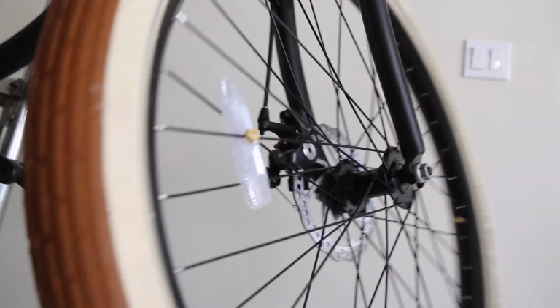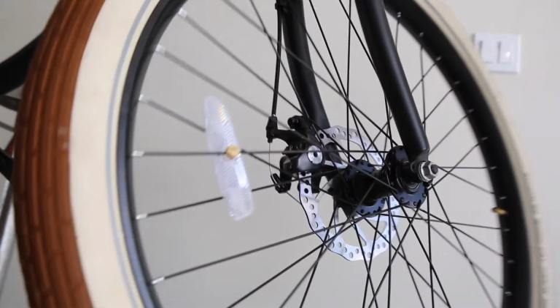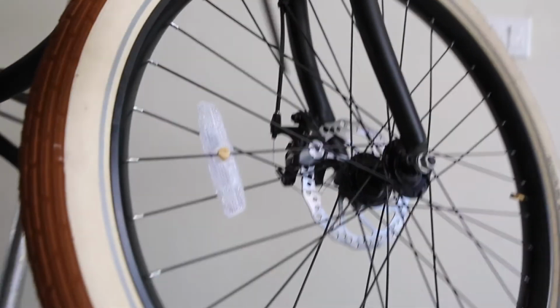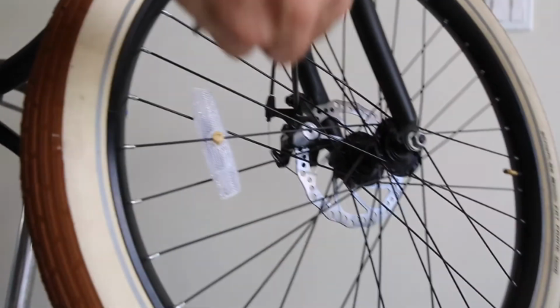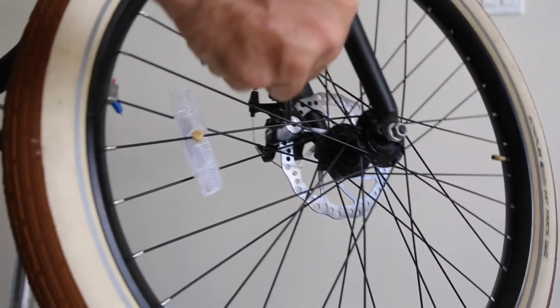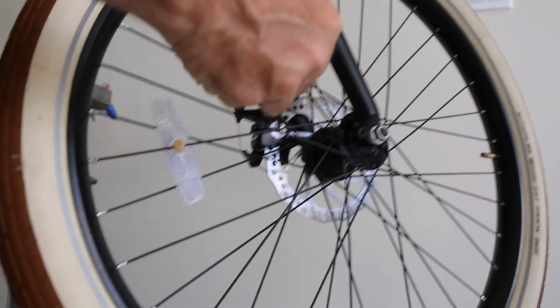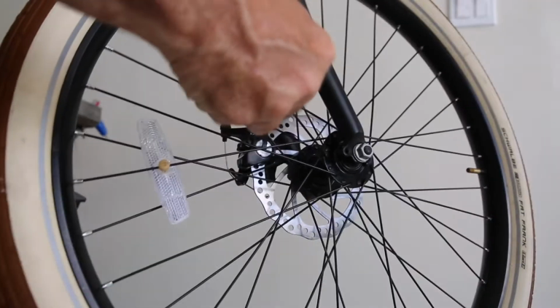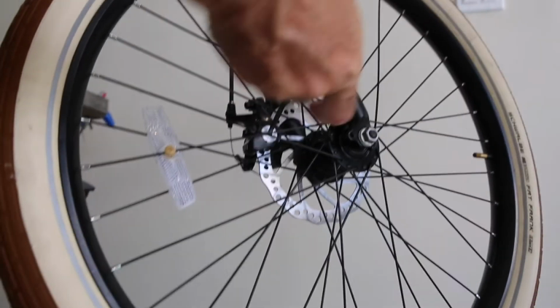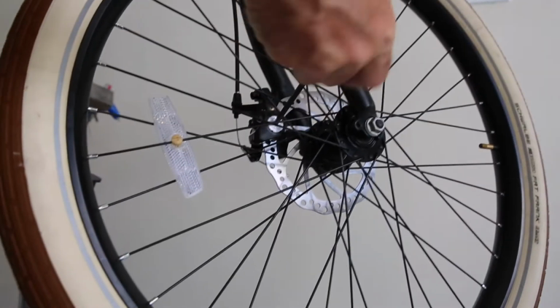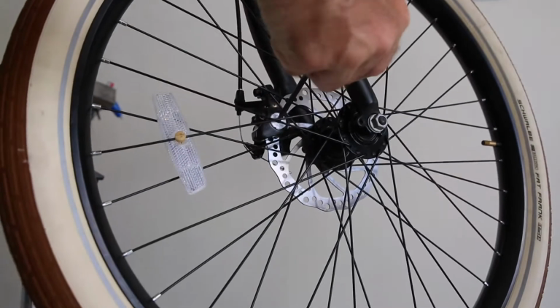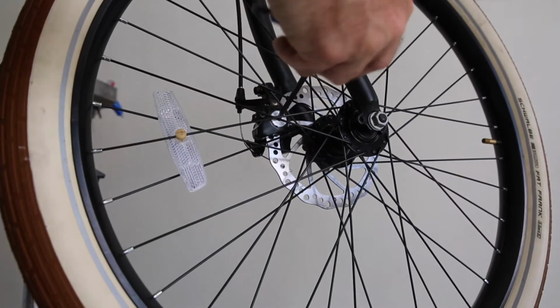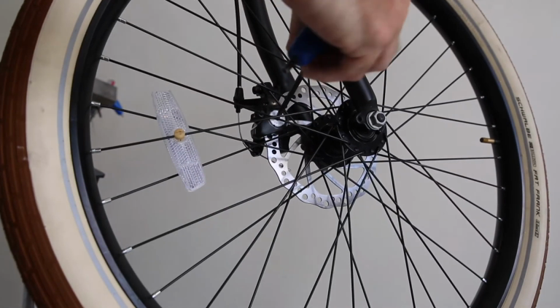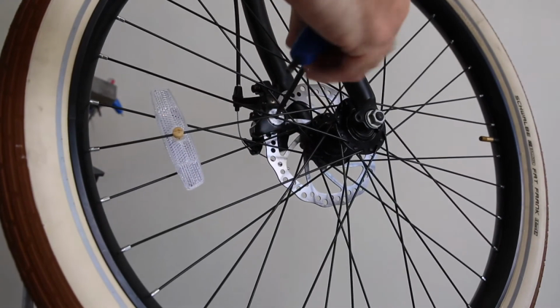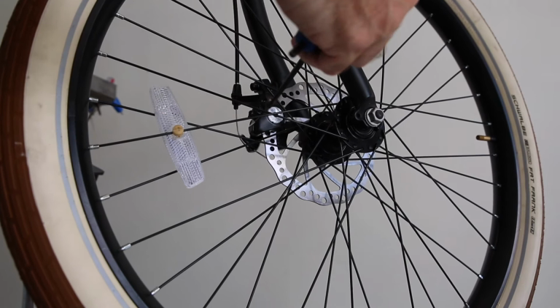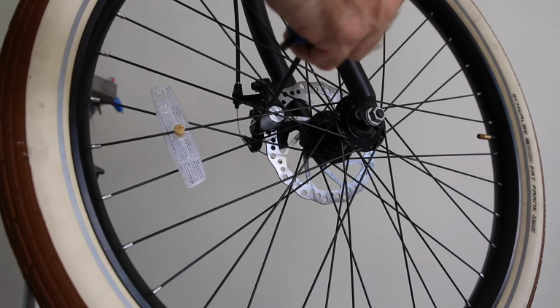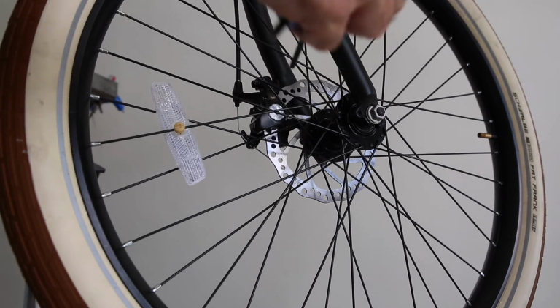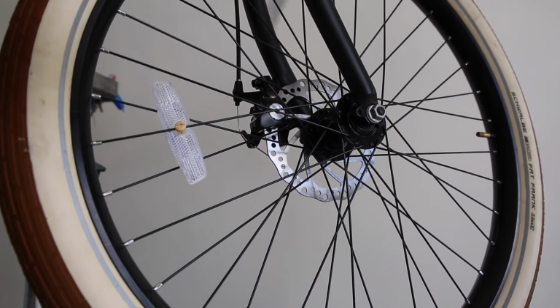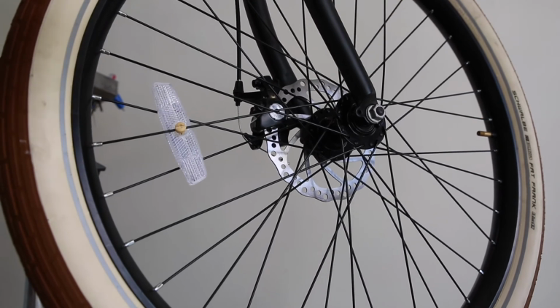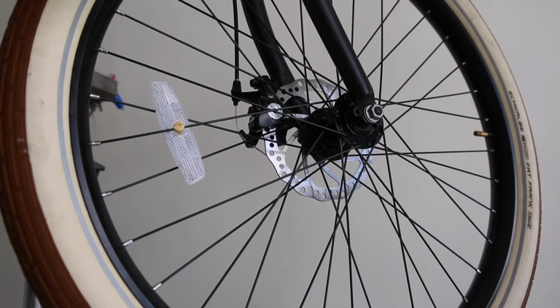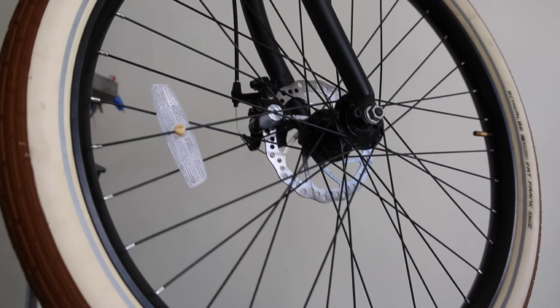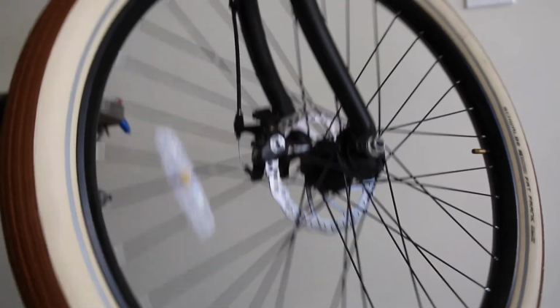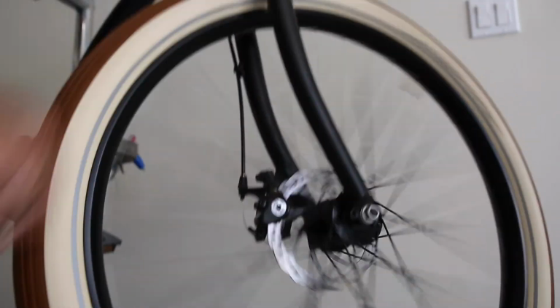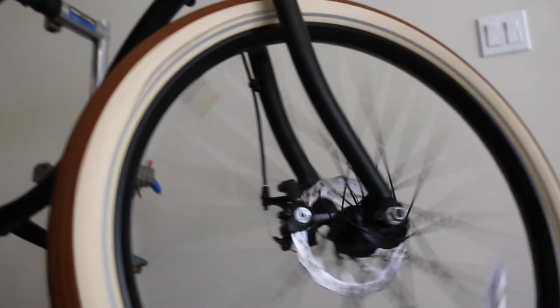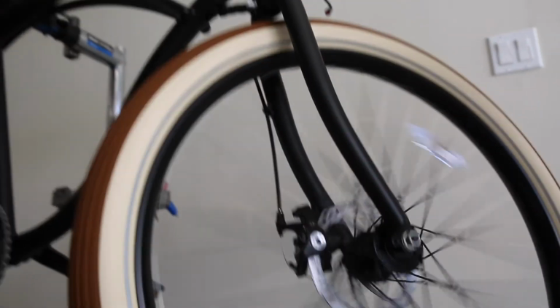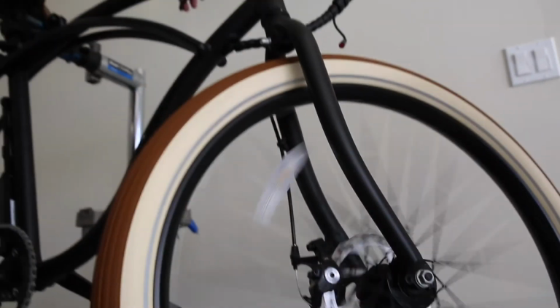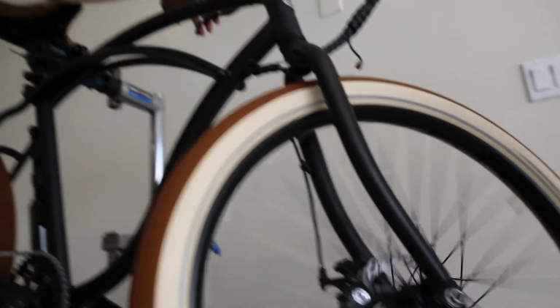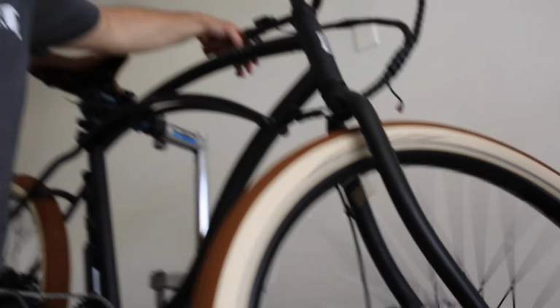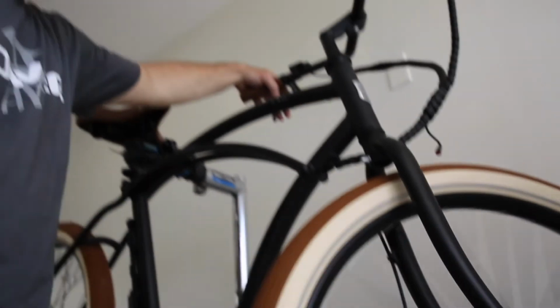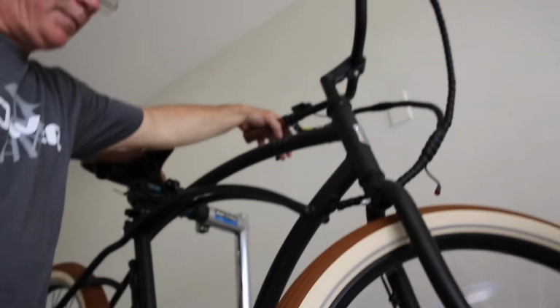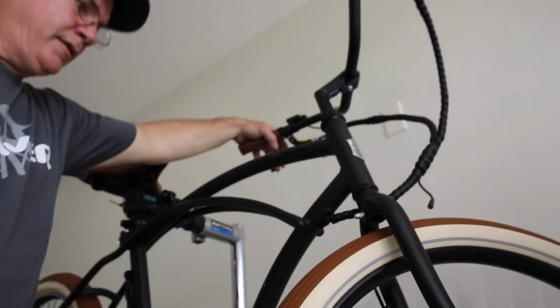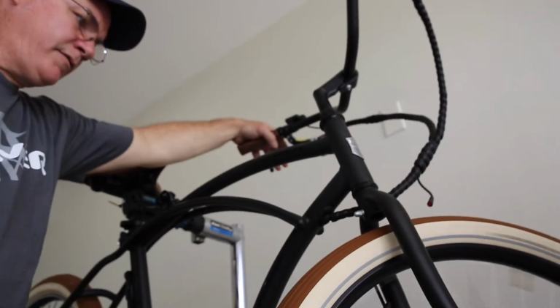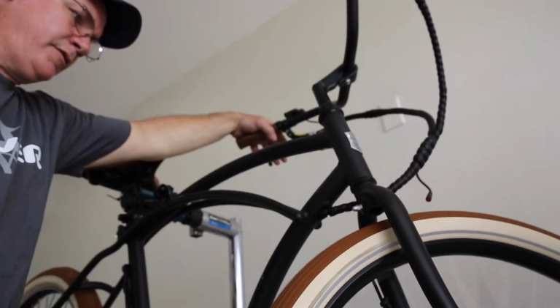And I can go to the inner pad adjustment, back it out a click, and the wheel spins through.